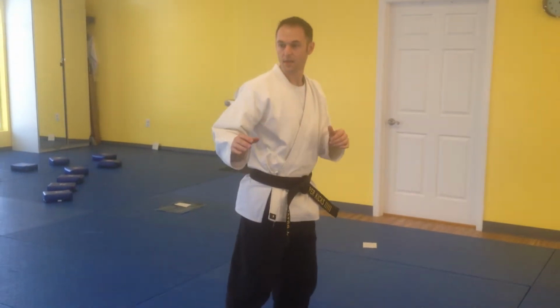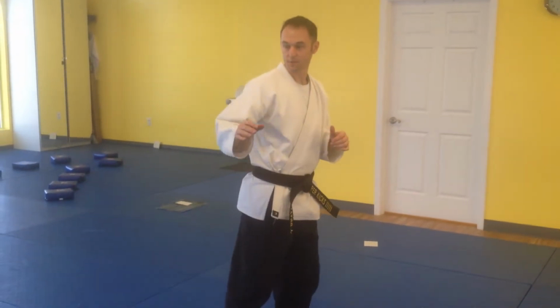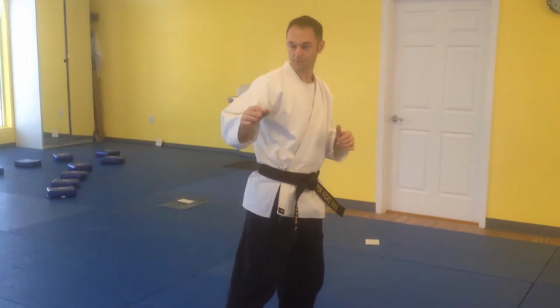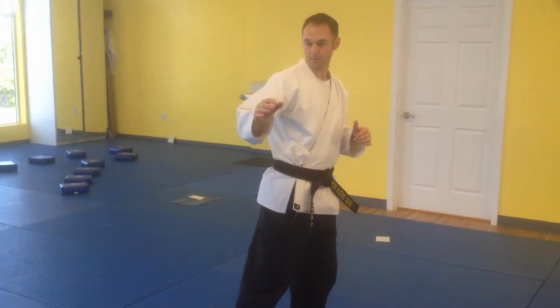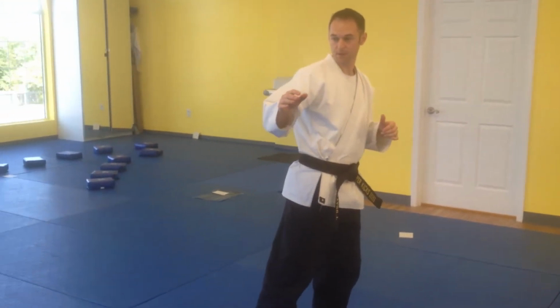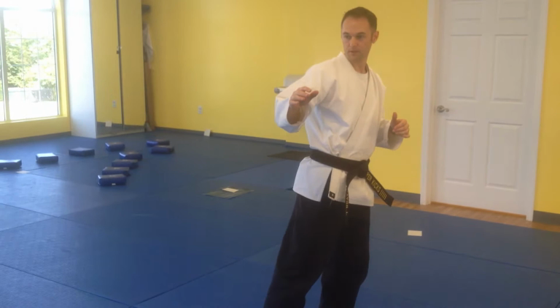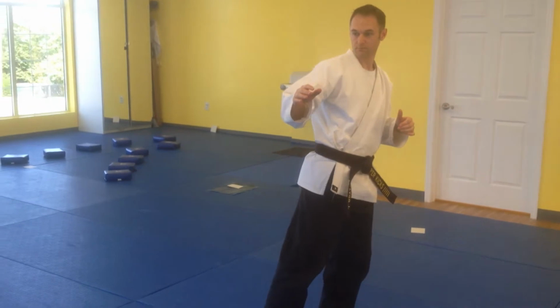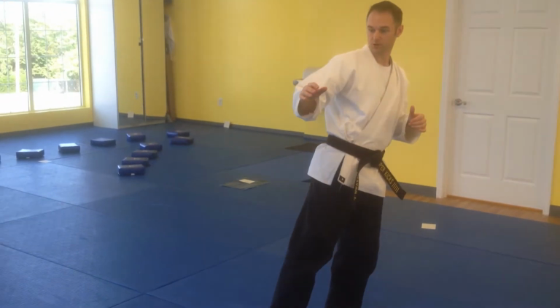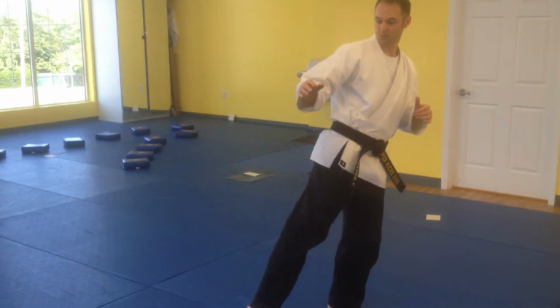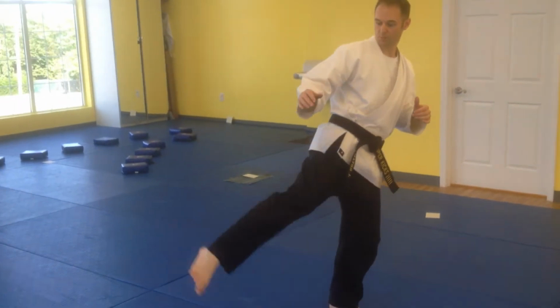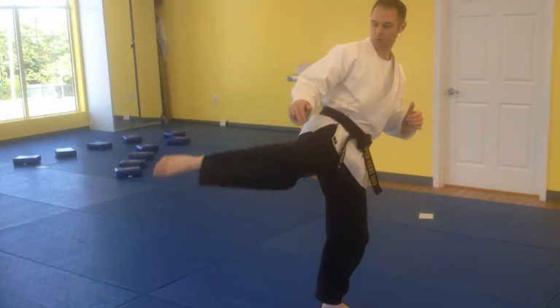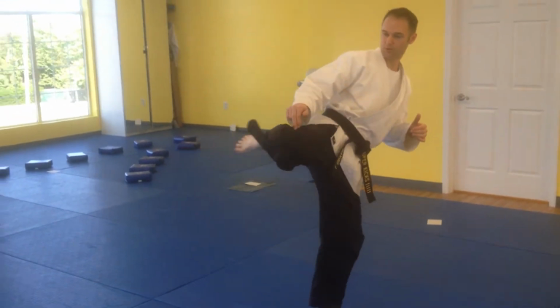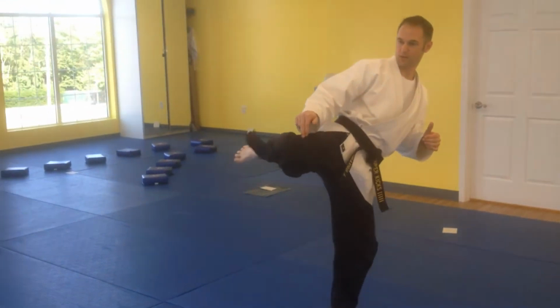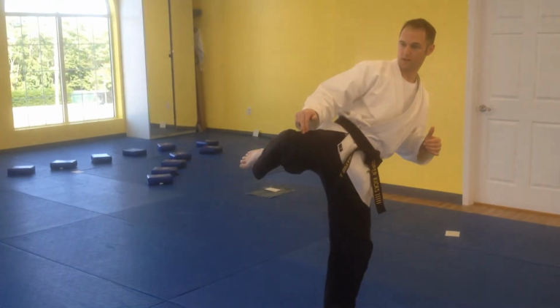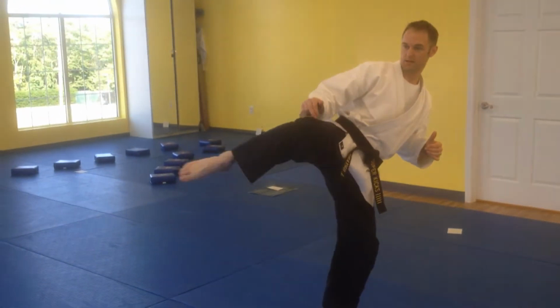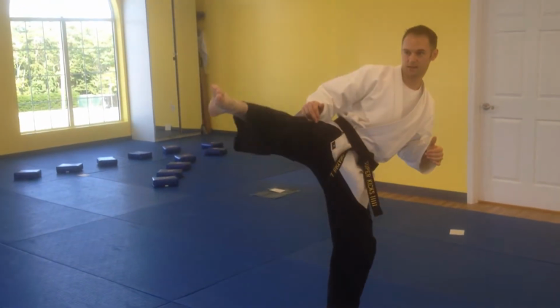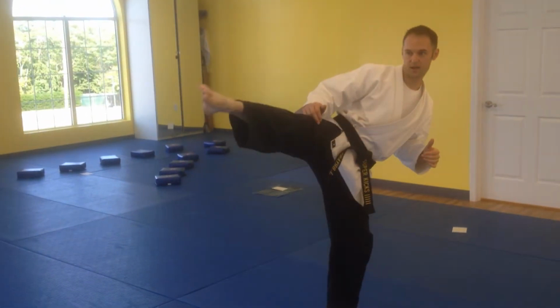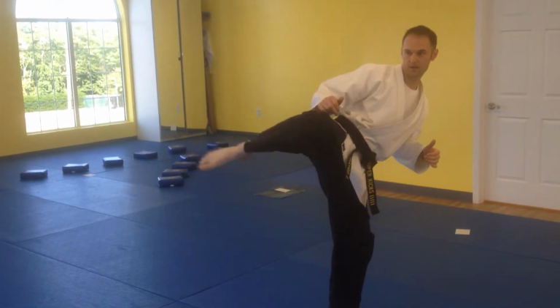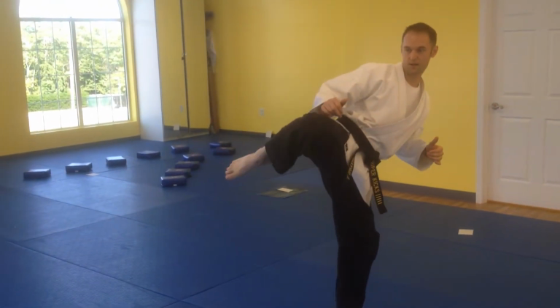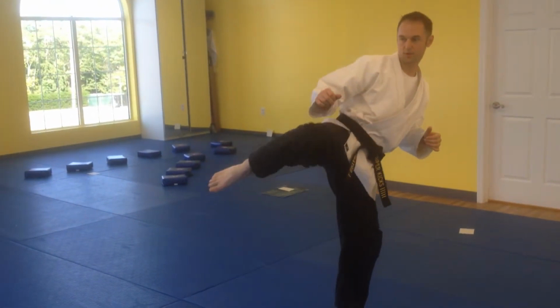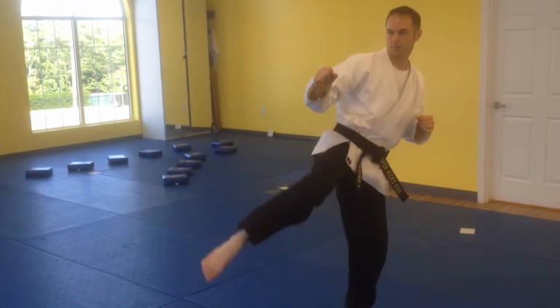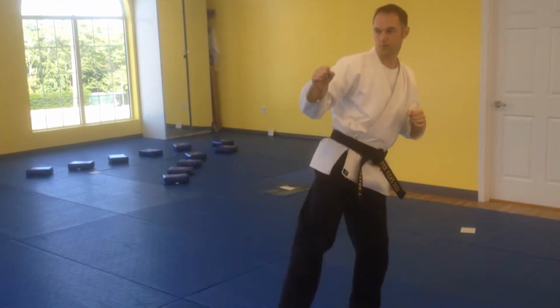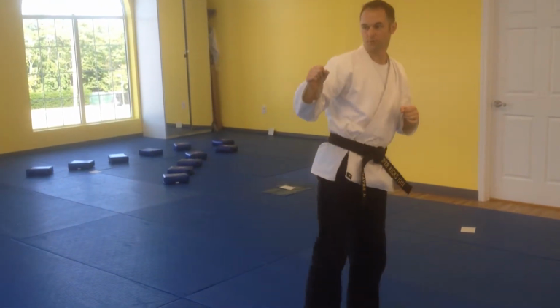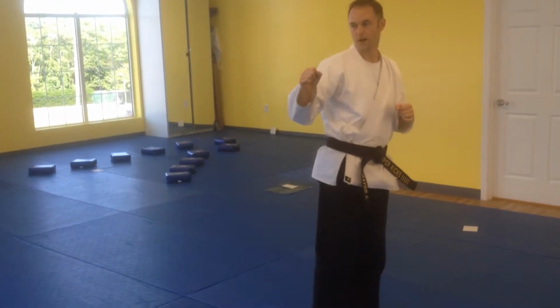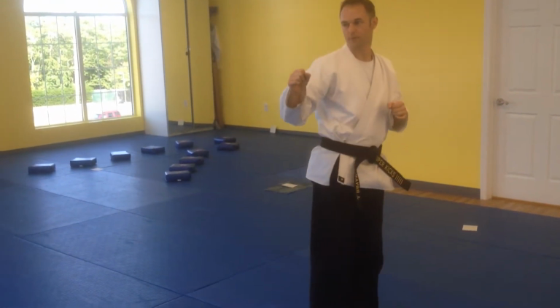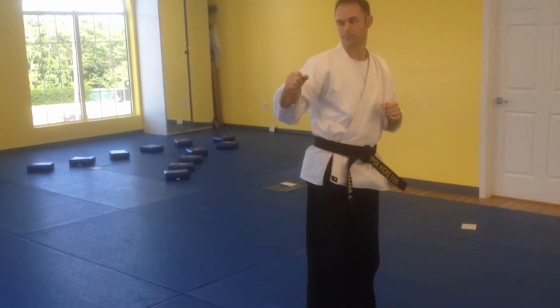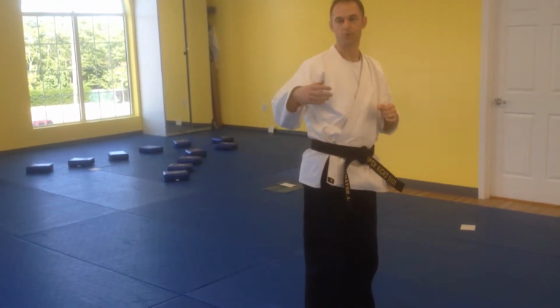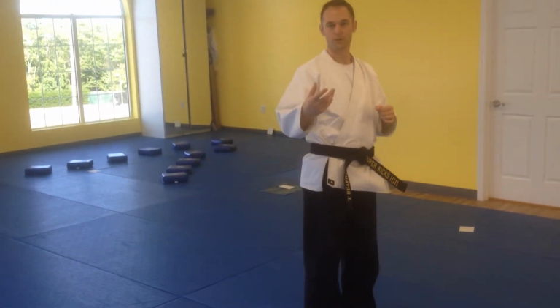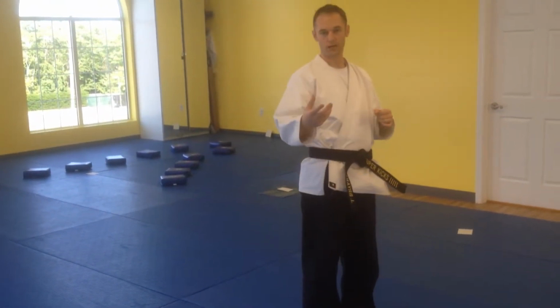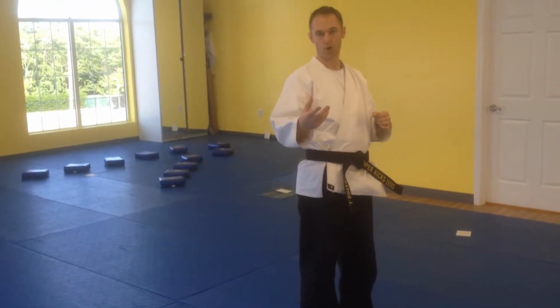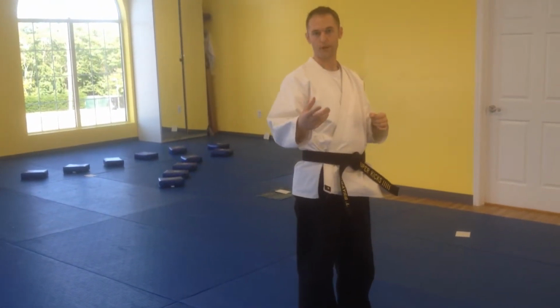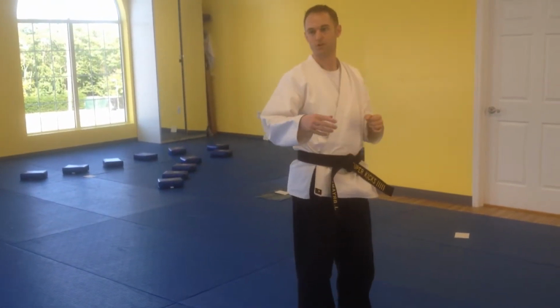There's a flip kick — just teach them to point the knee, extend, refold them down. You can add in combinations.